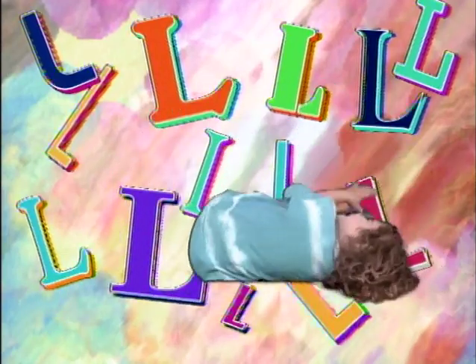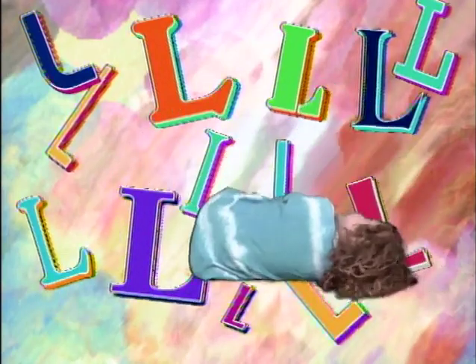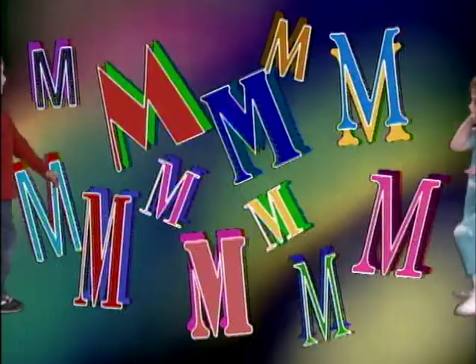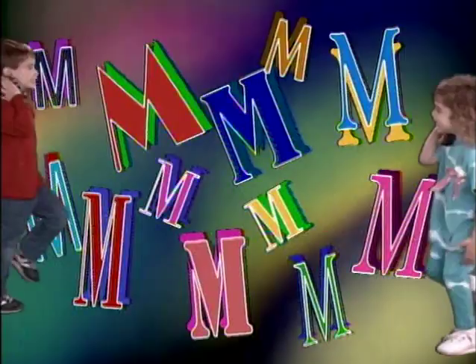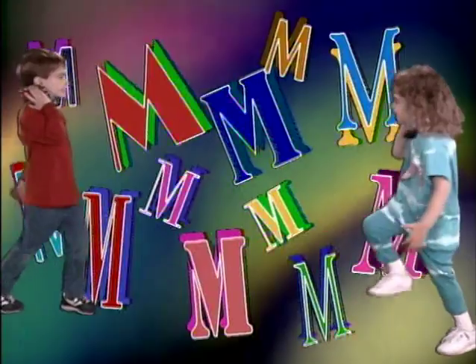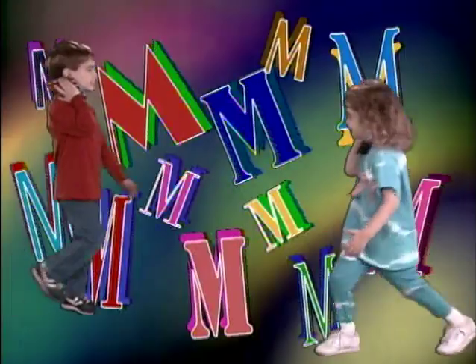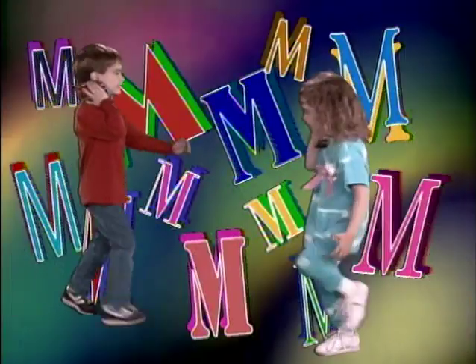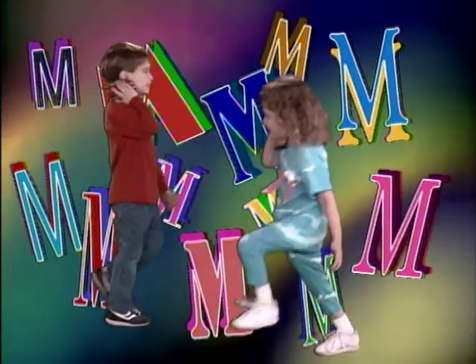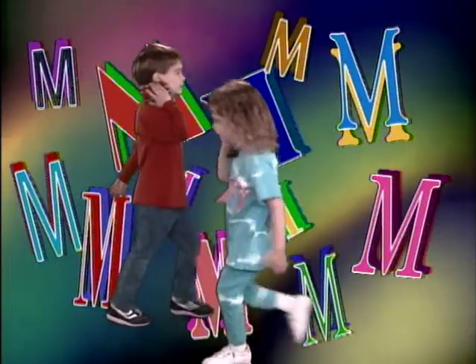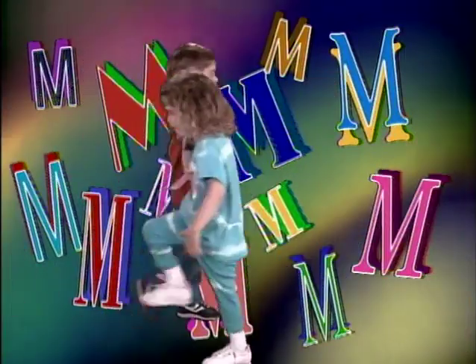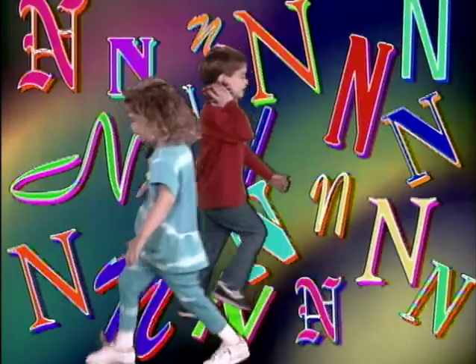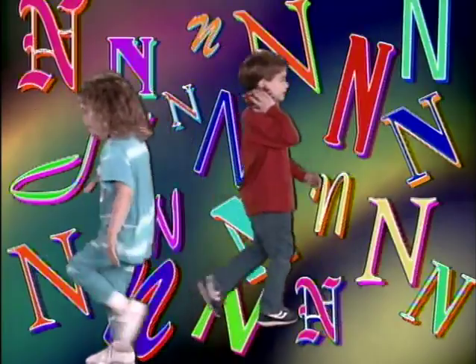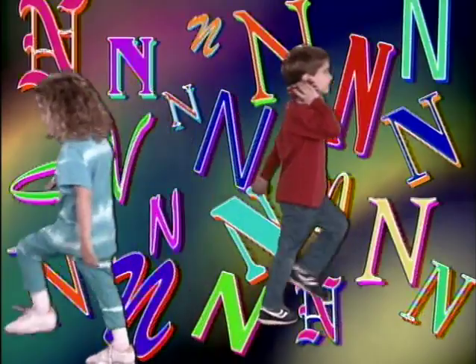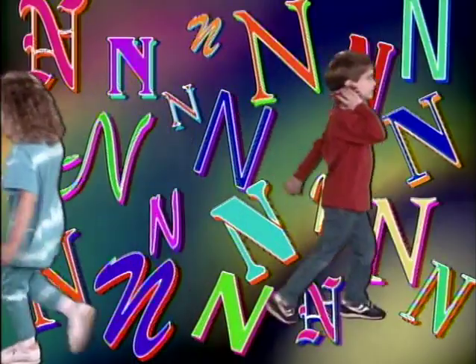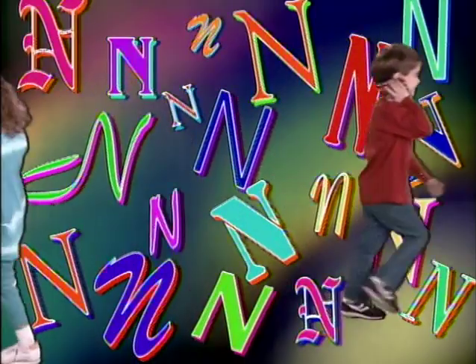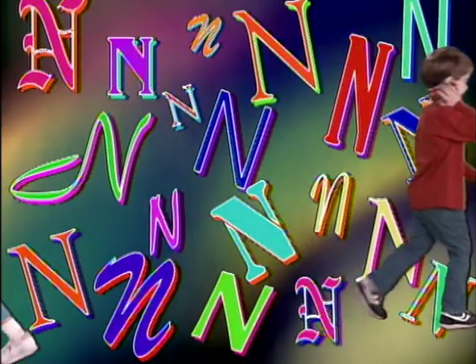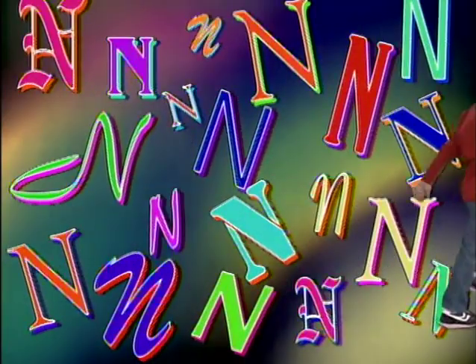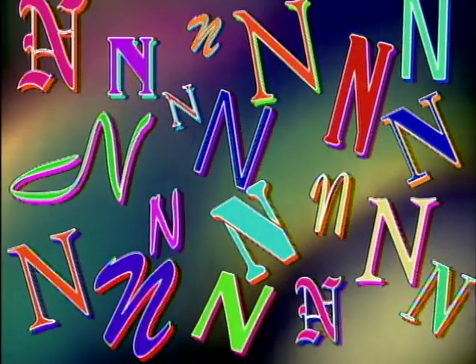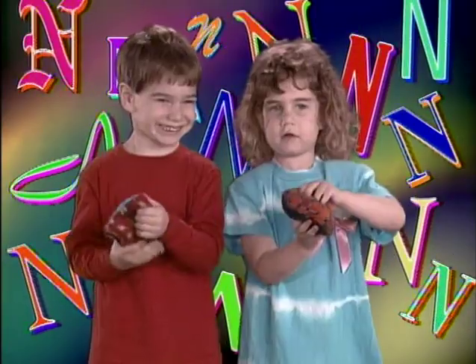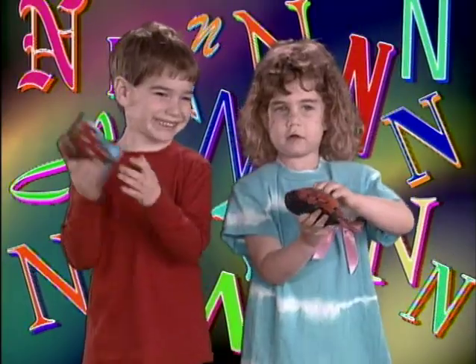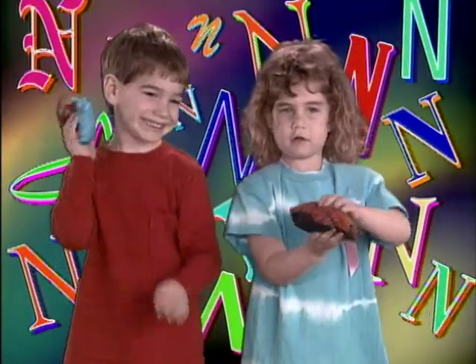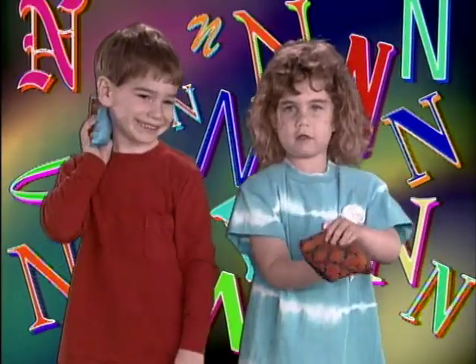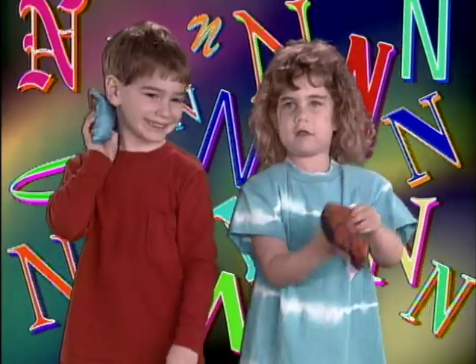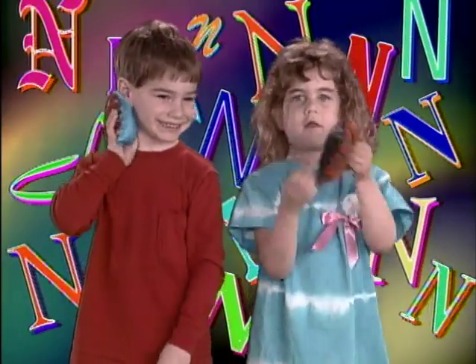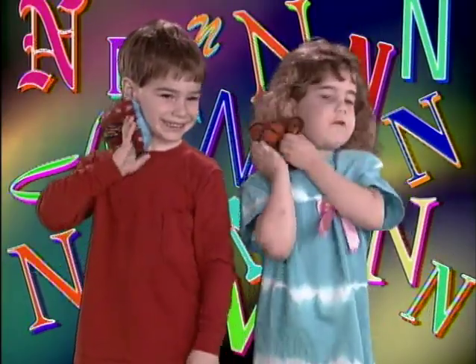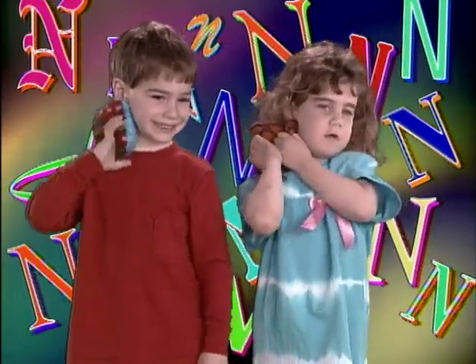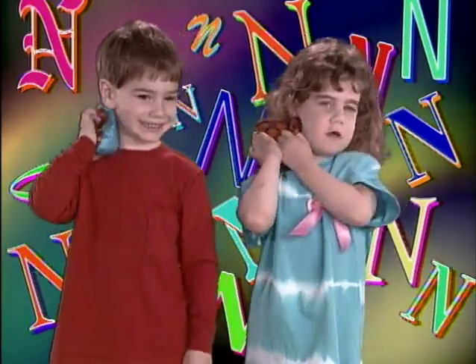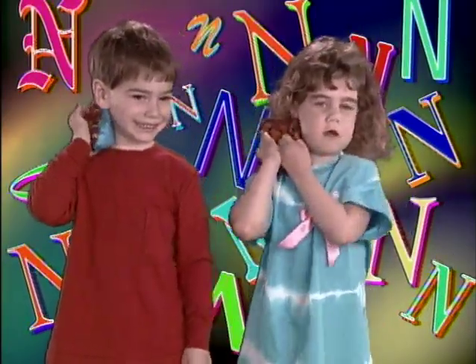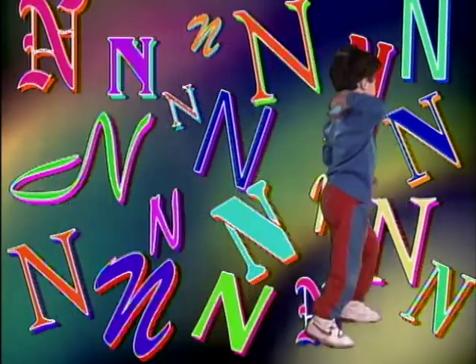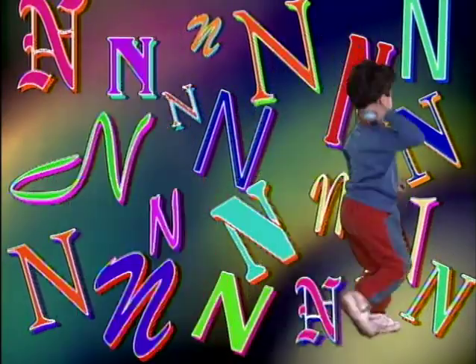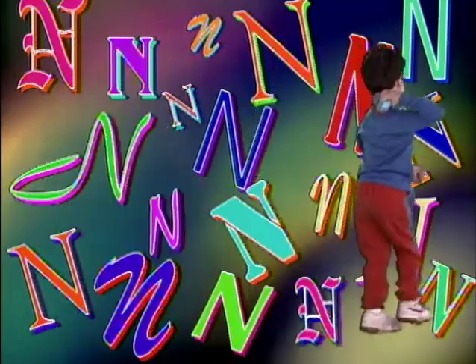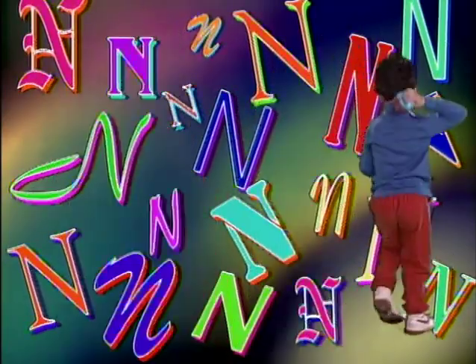M. March. N. Neck, put it on your neck and march.